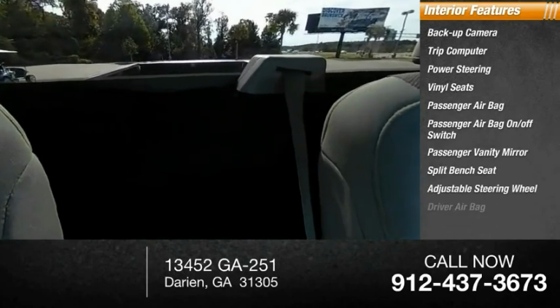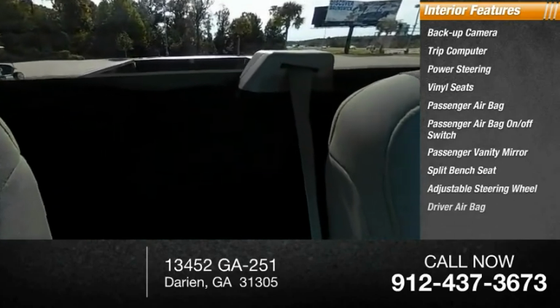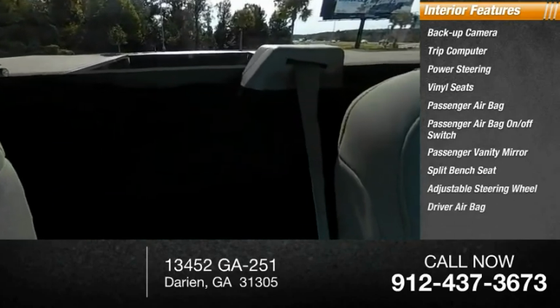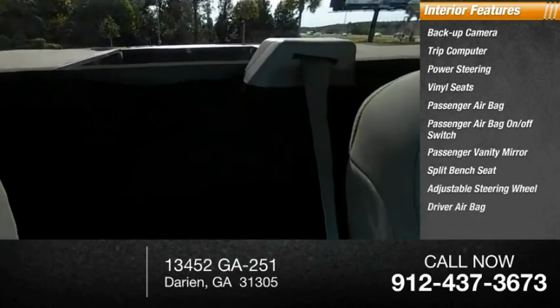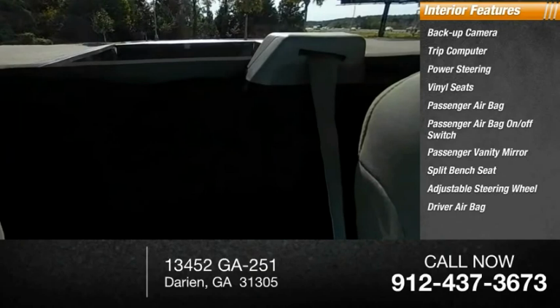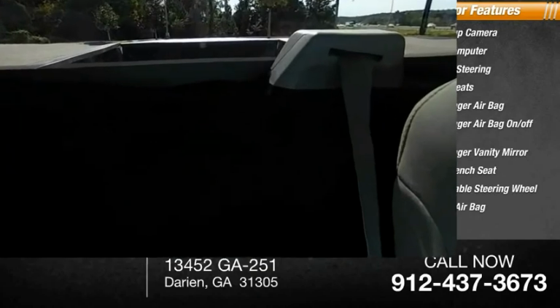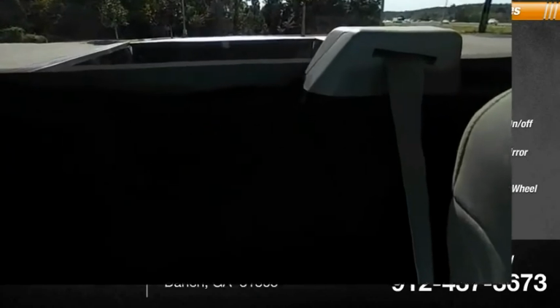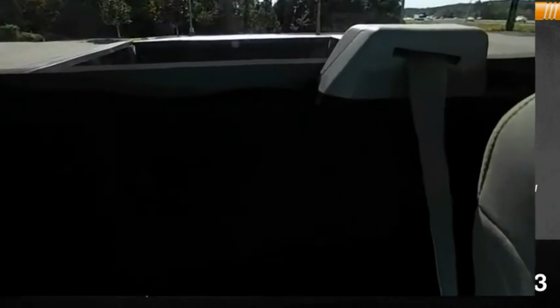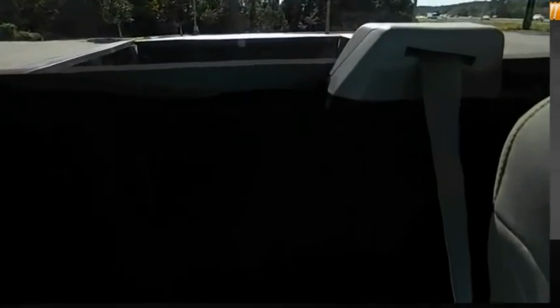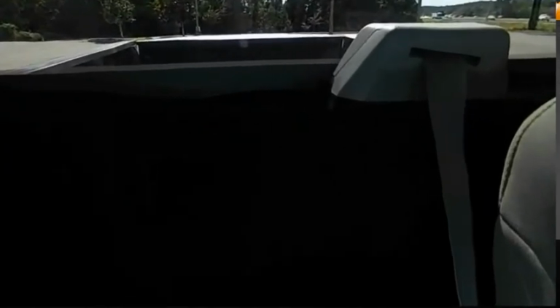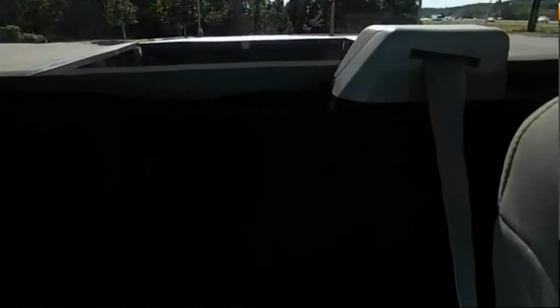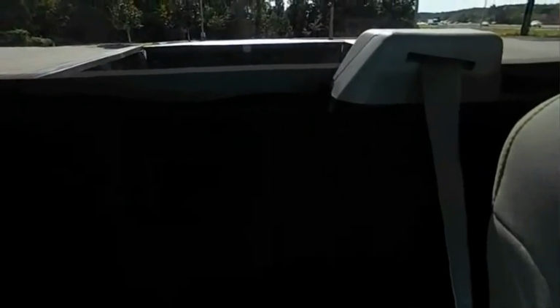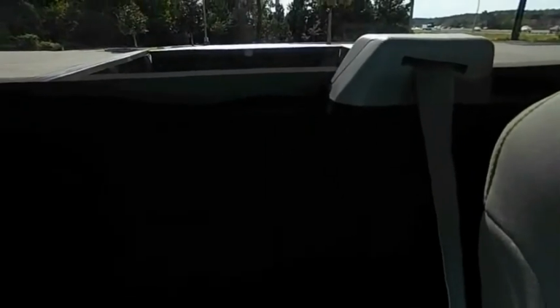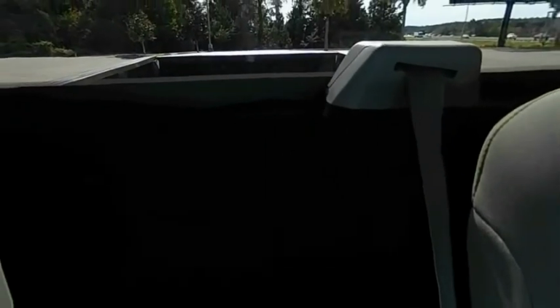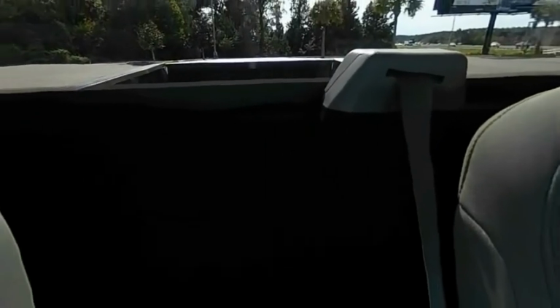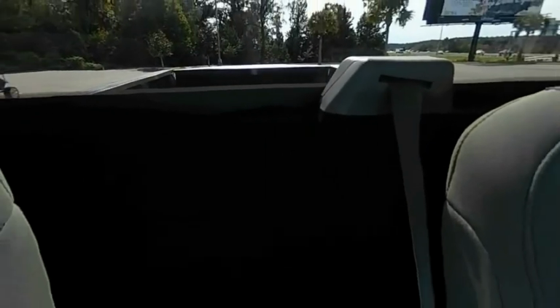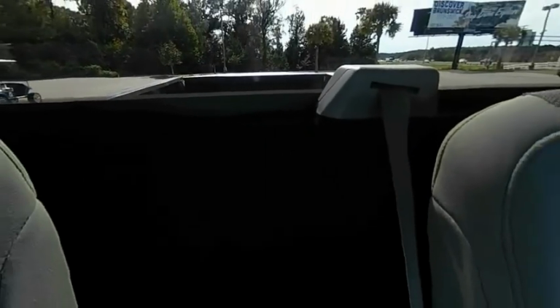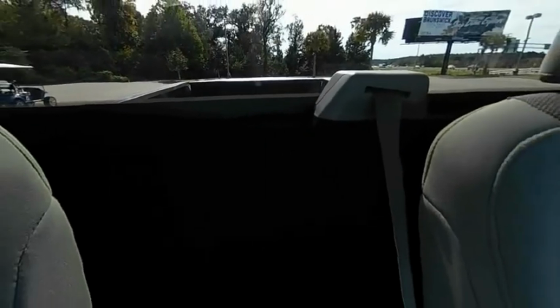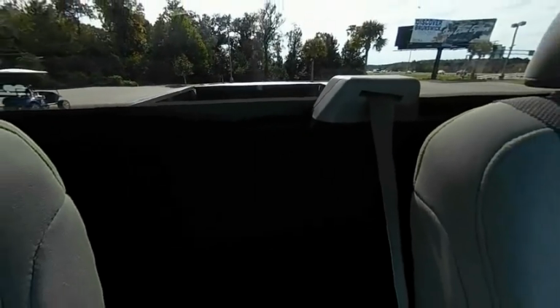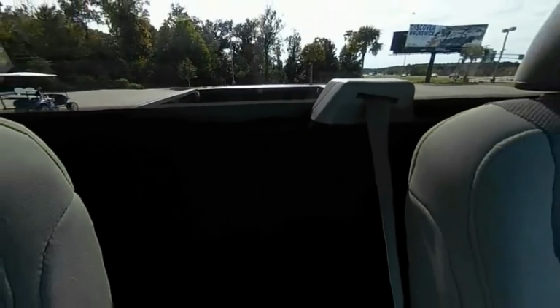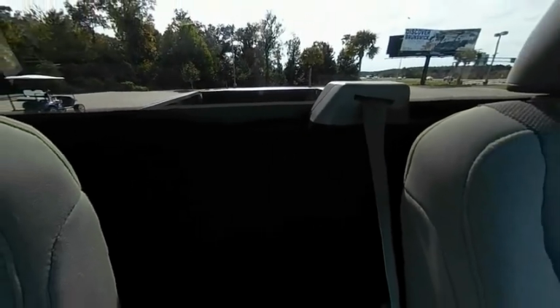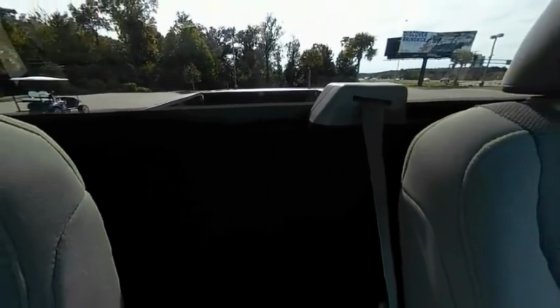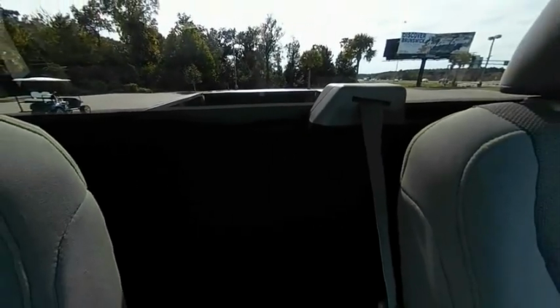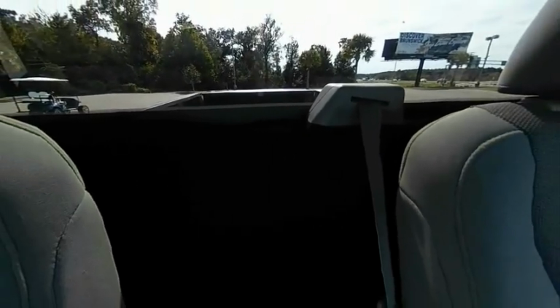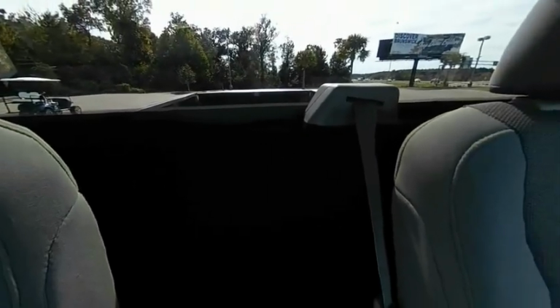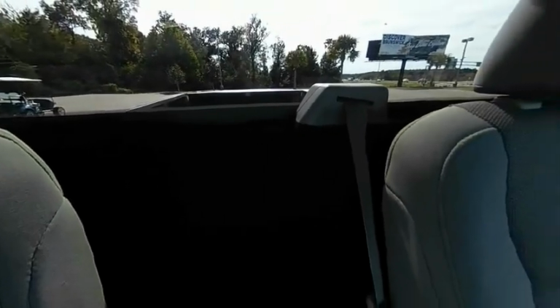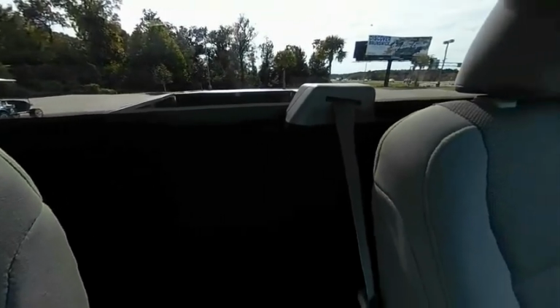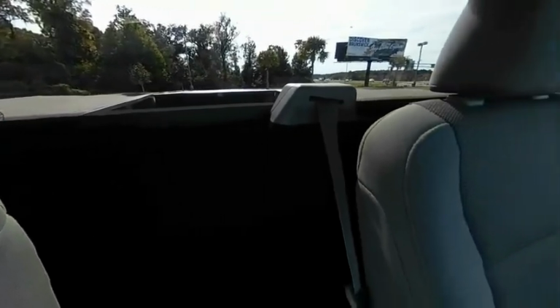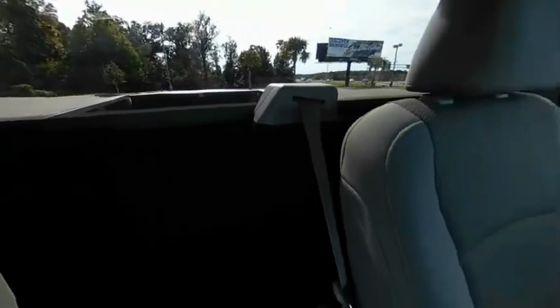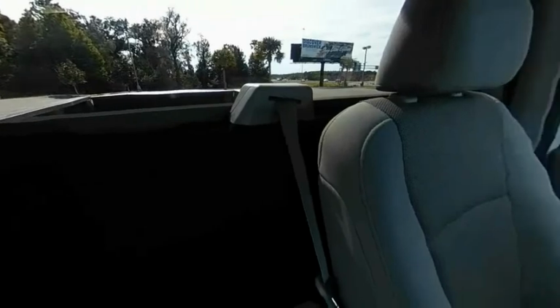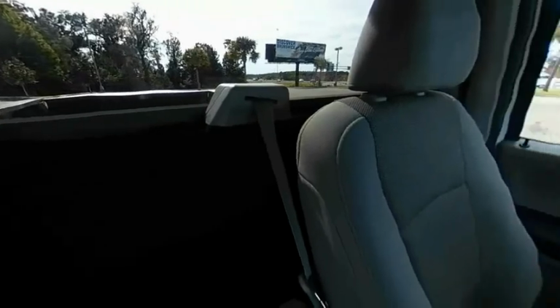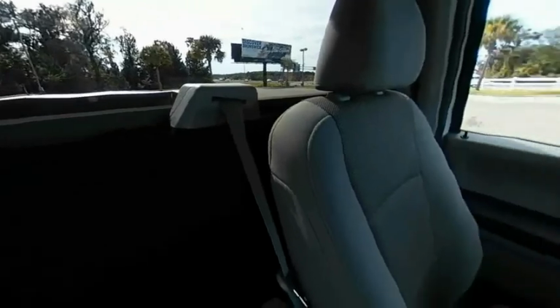Driver airbag. A vehicle like this doesn't come along every day. Come in and get it before someone else does.